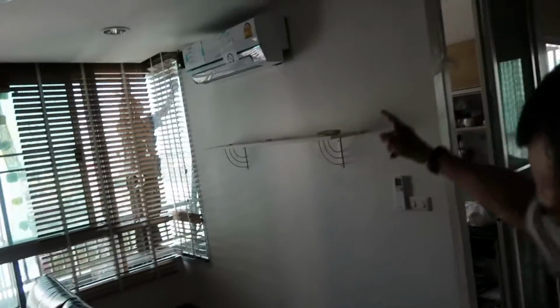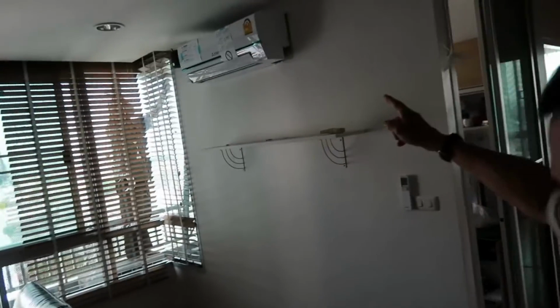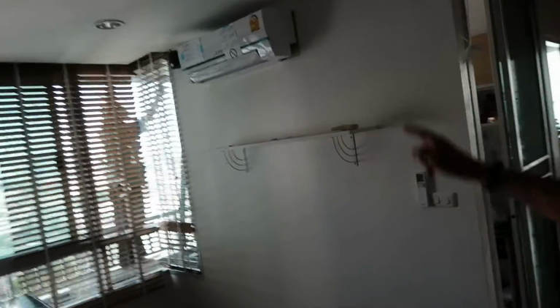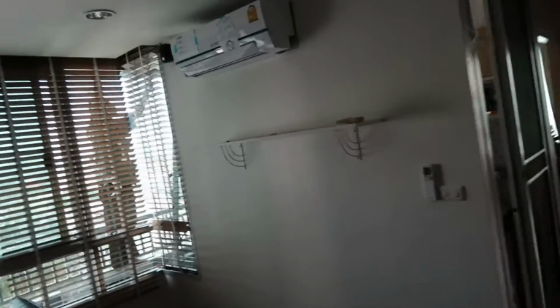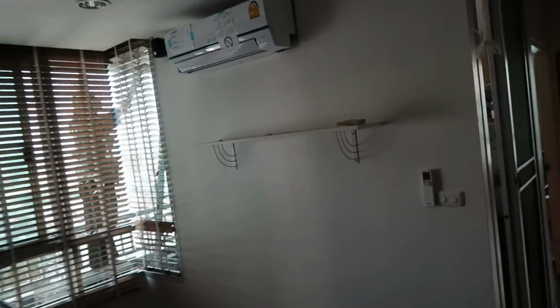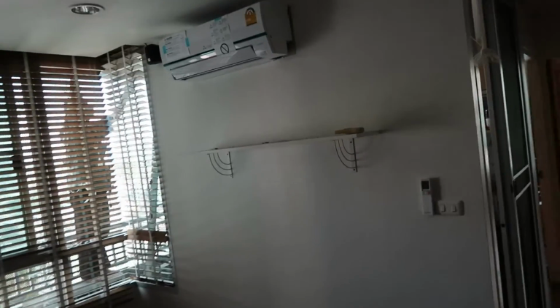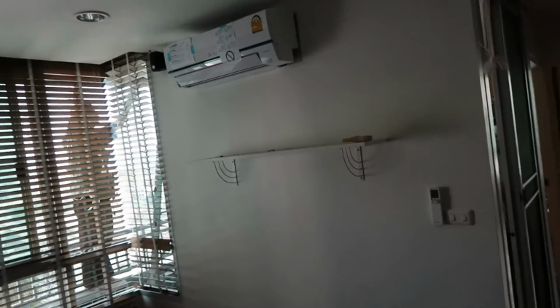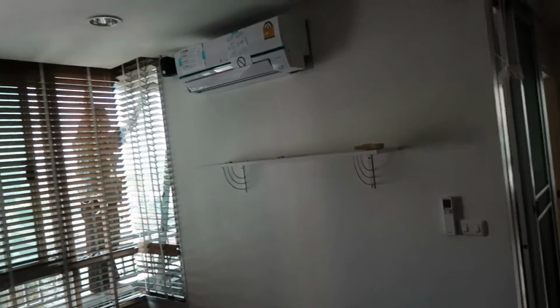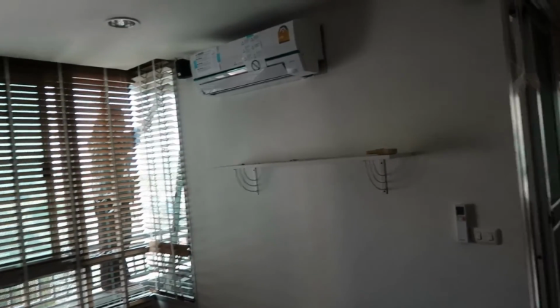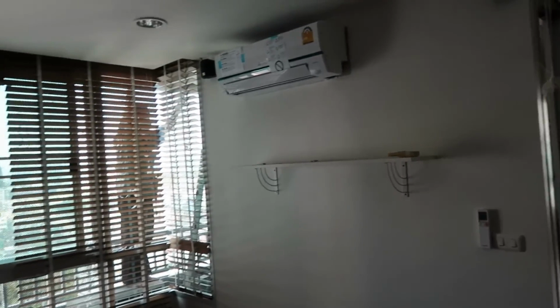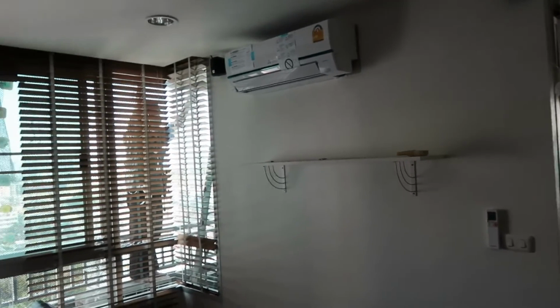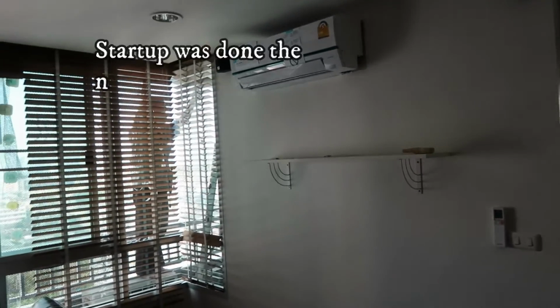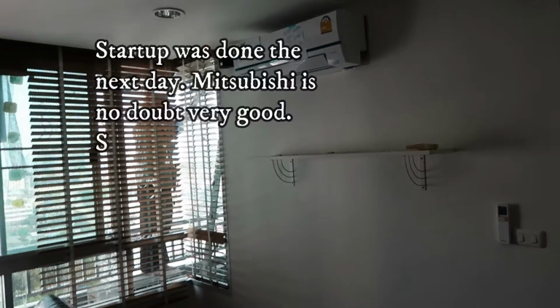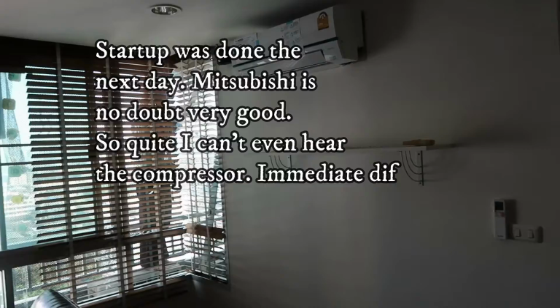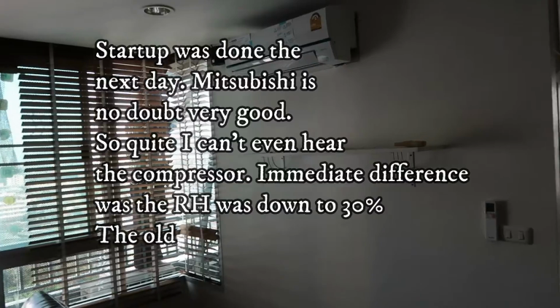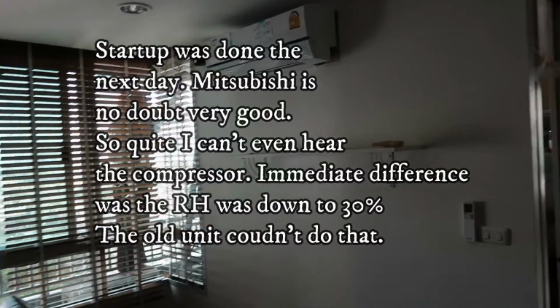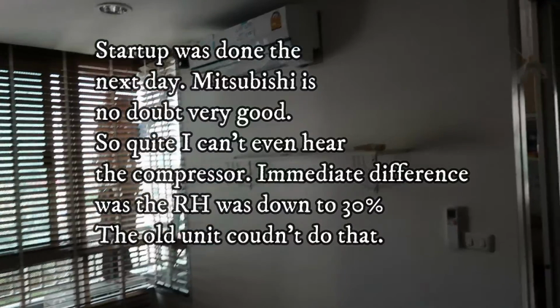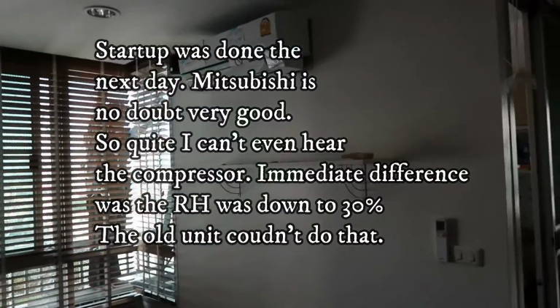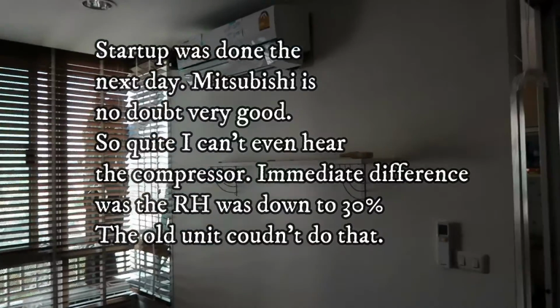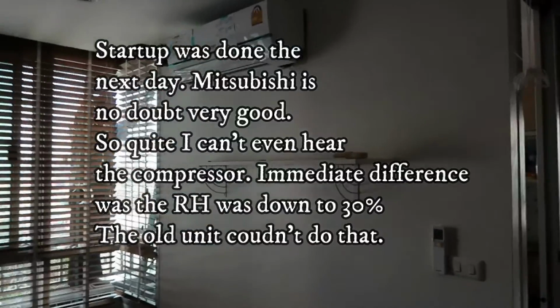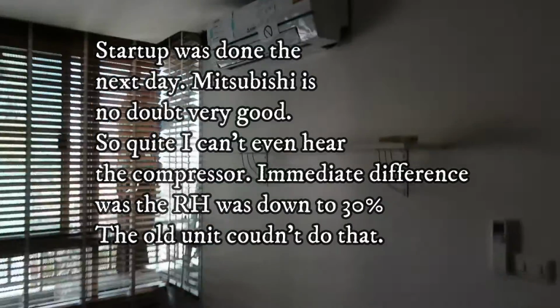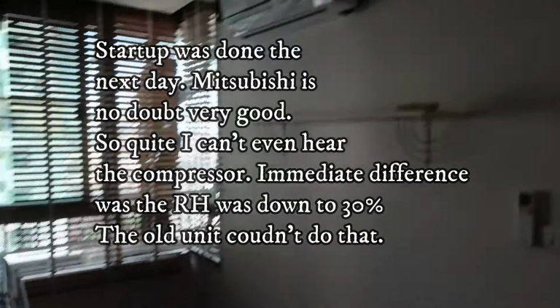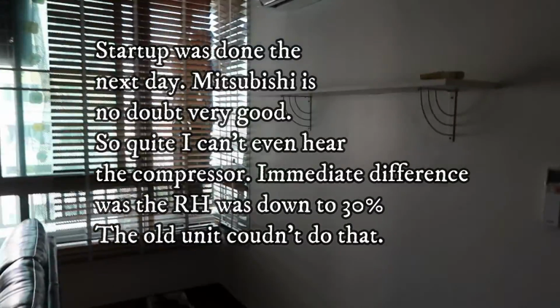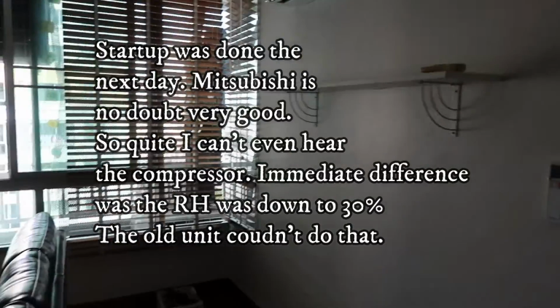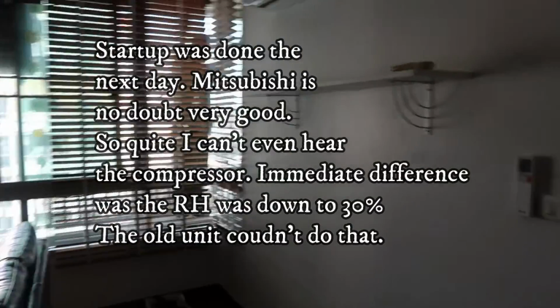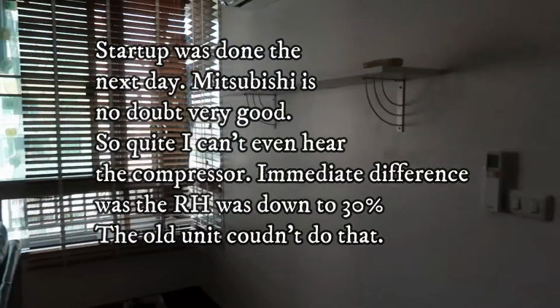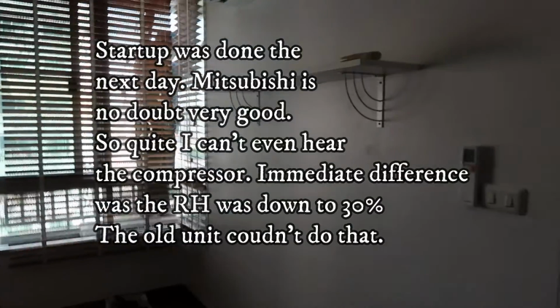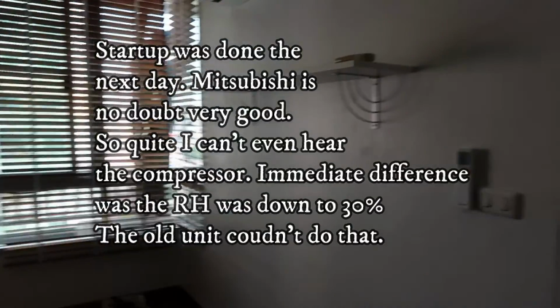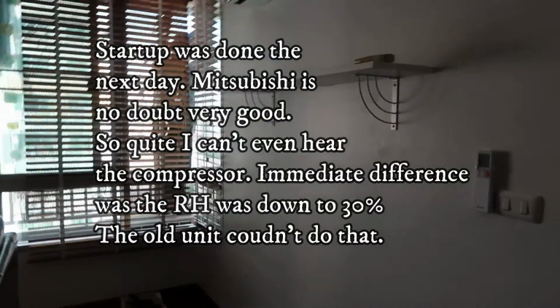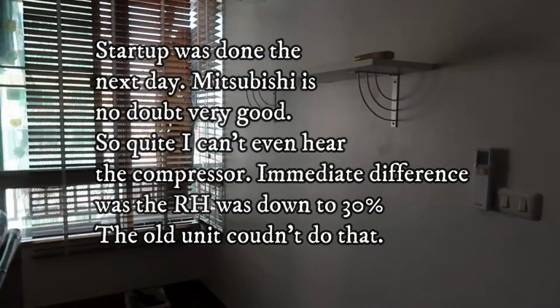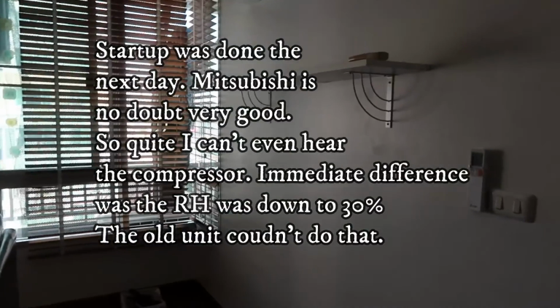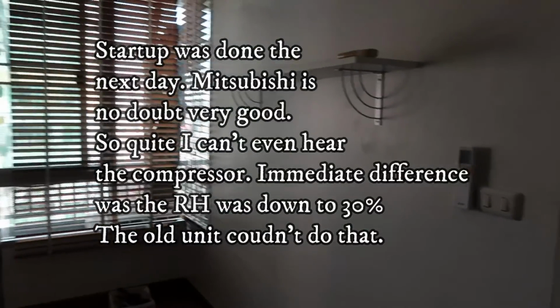This is a brand new baby — the new Mitsubishi AC unit.